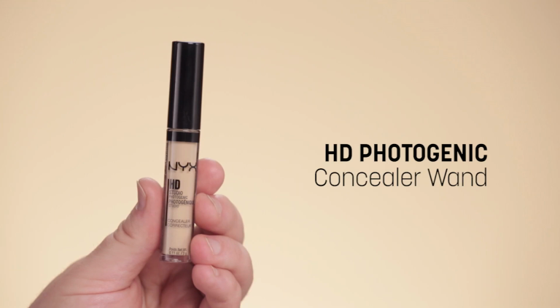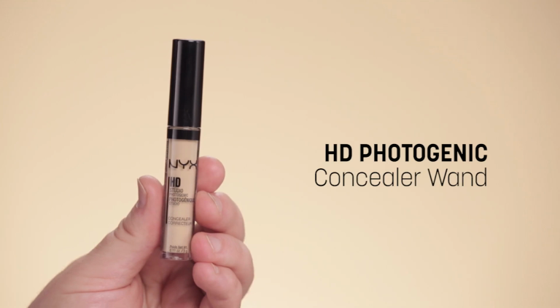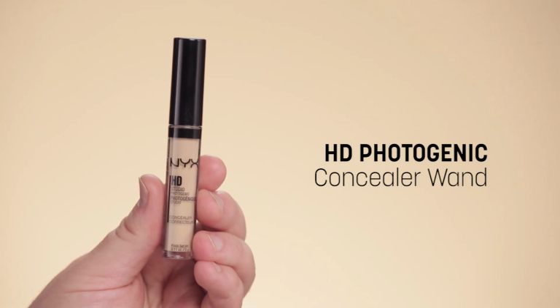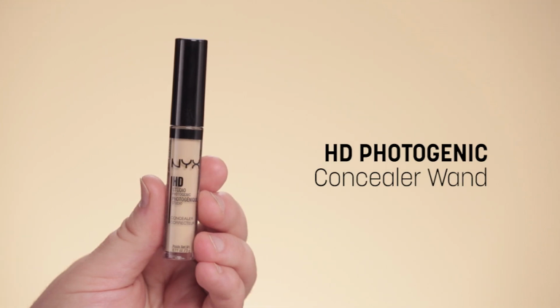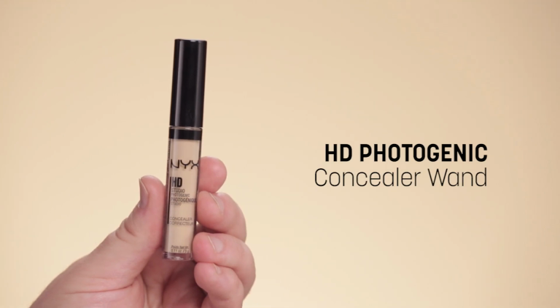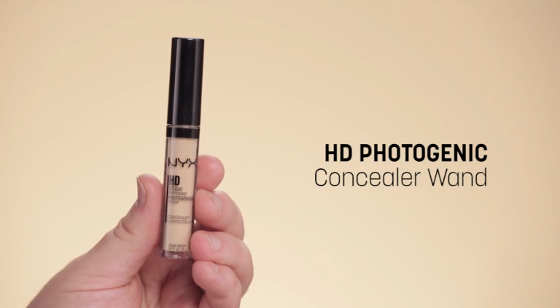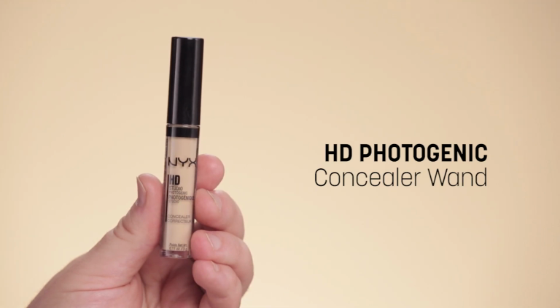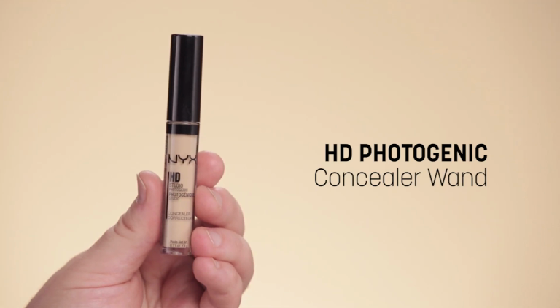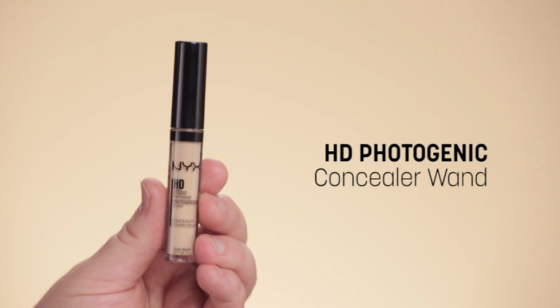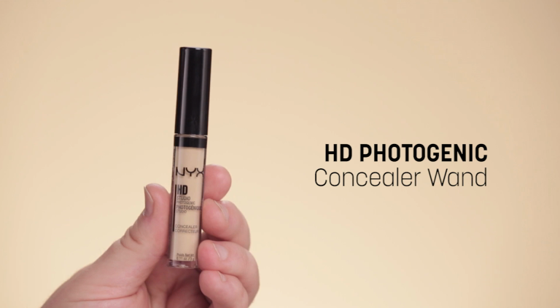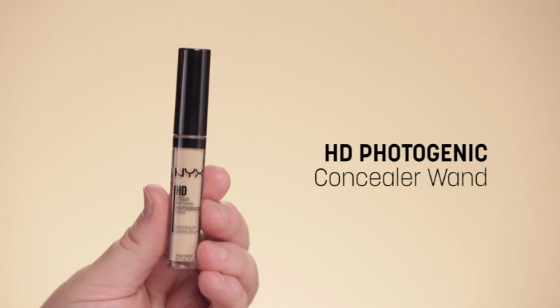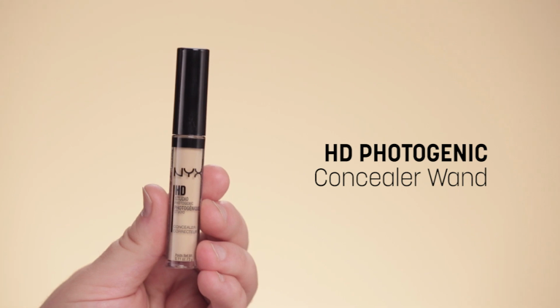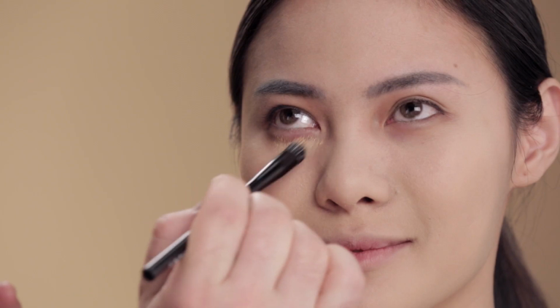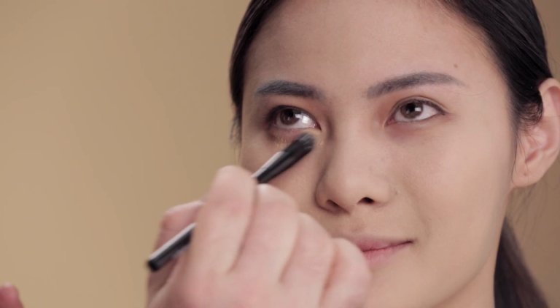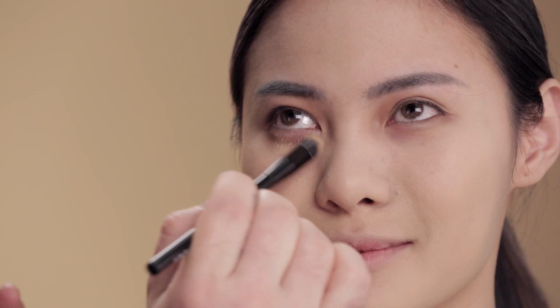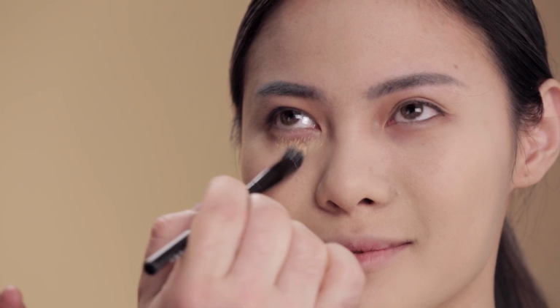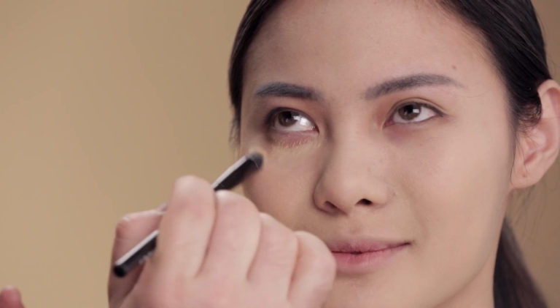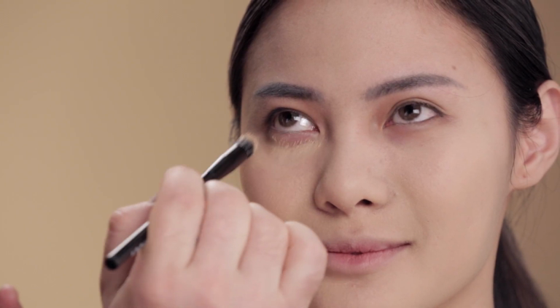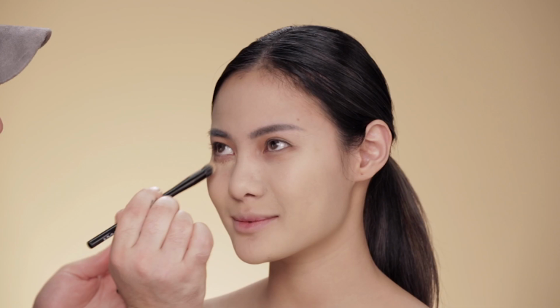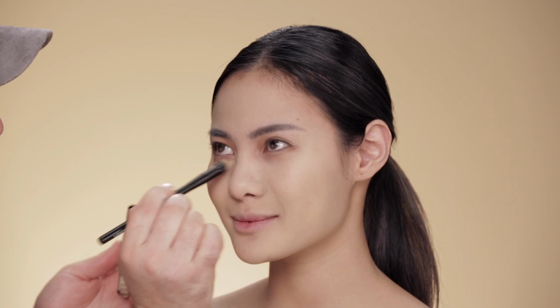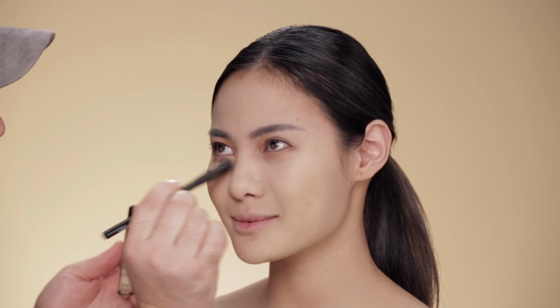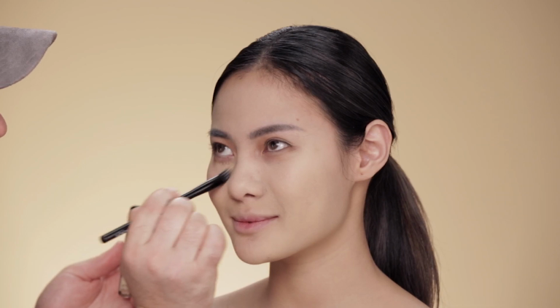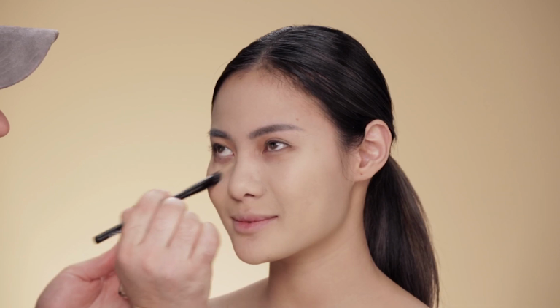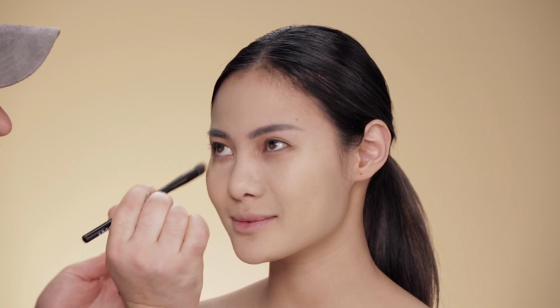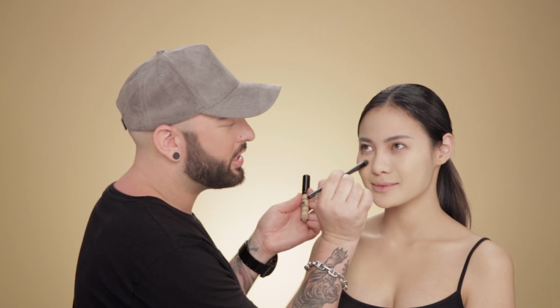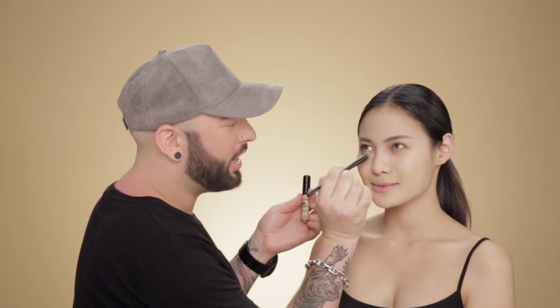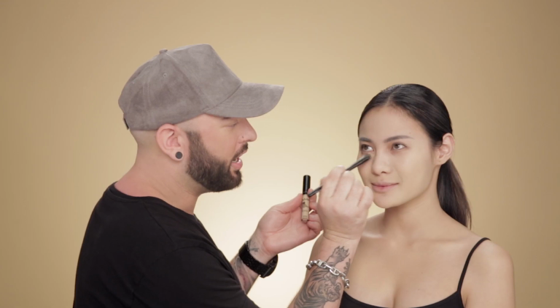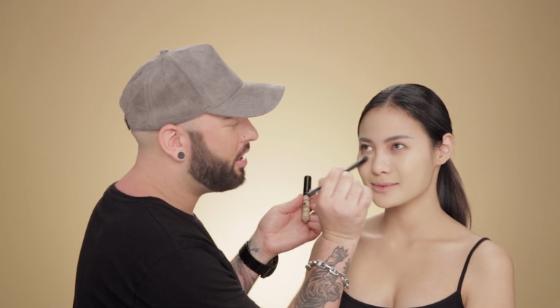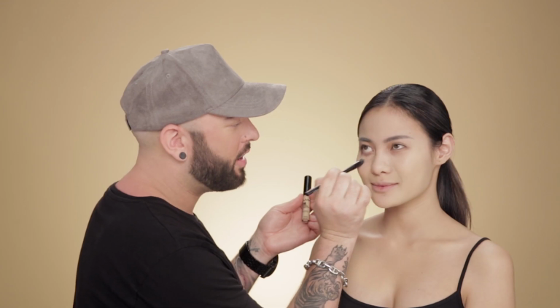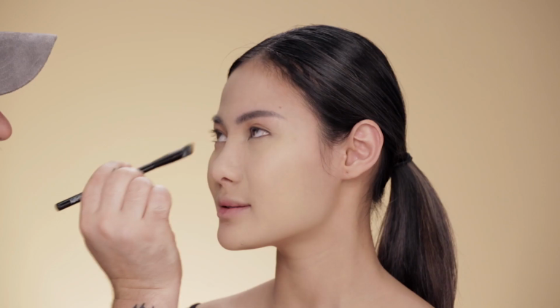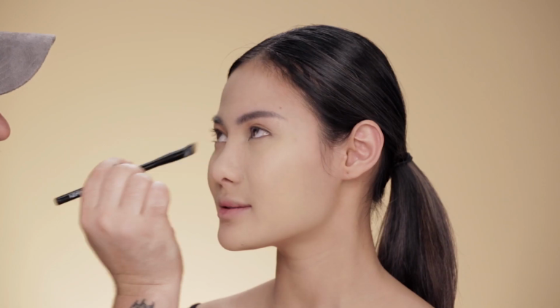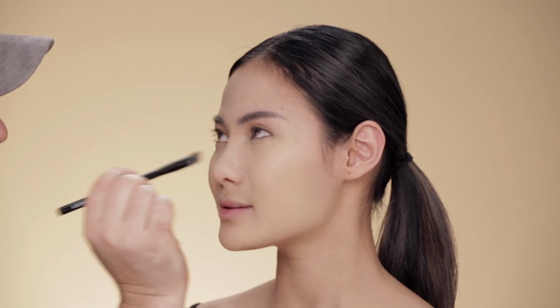Now I'm doing HD concealer with the number 9 brush. It's a nice fluffy brush just to get any under eye circles.